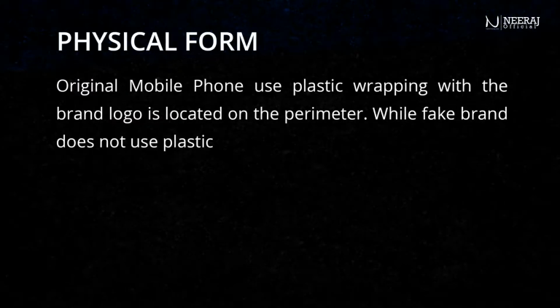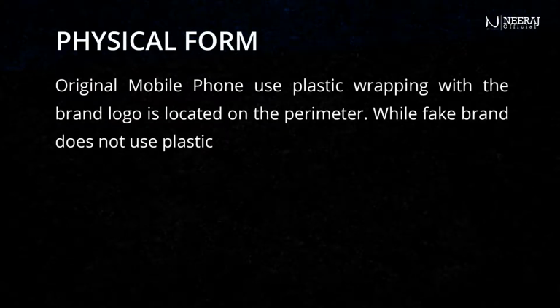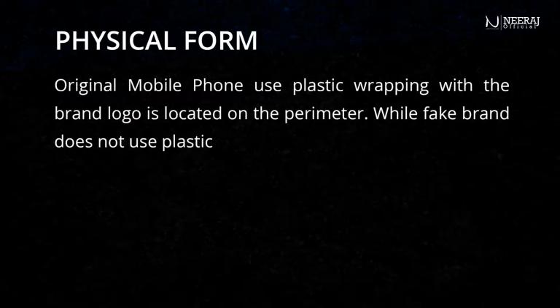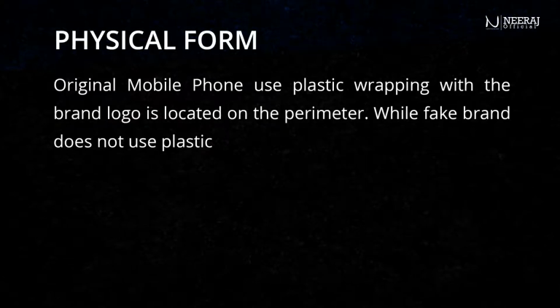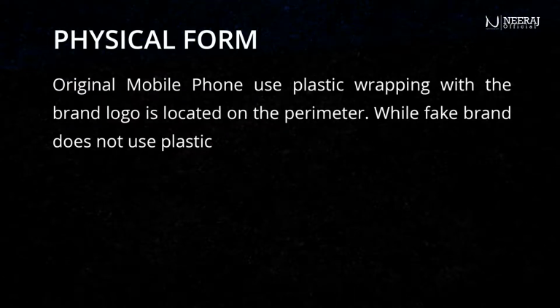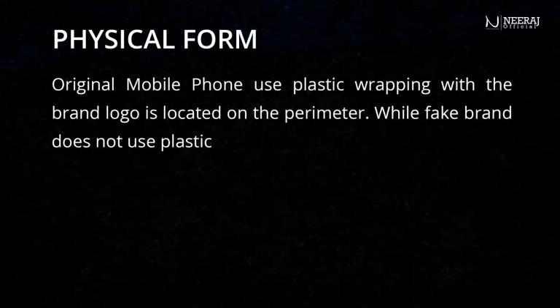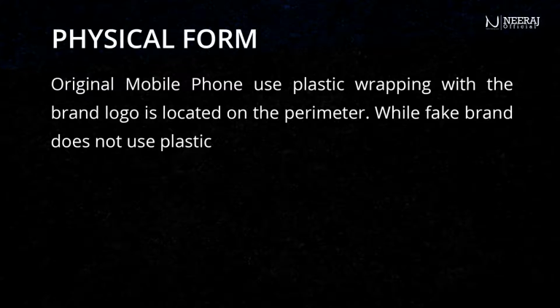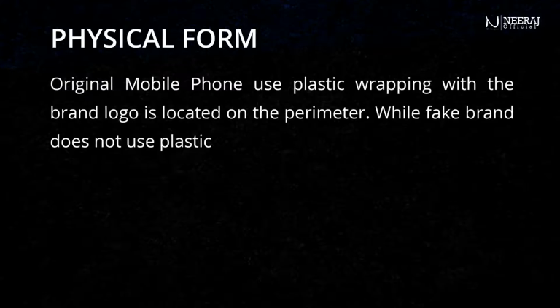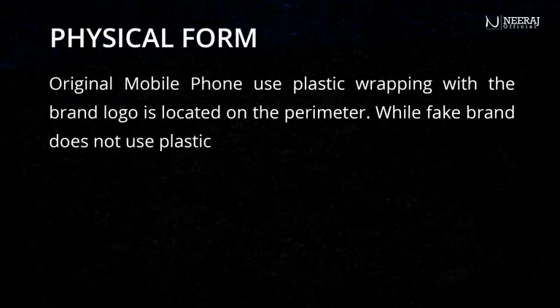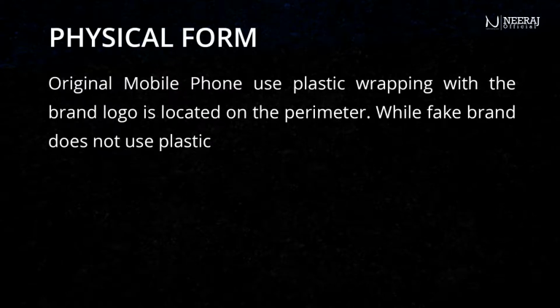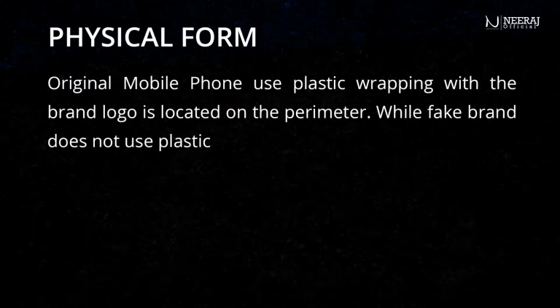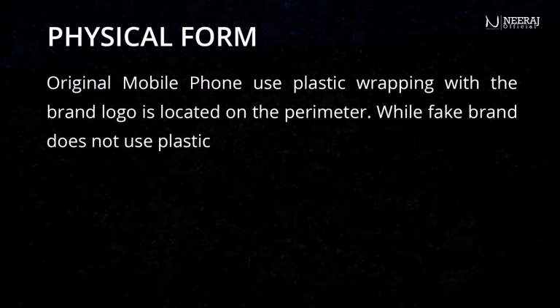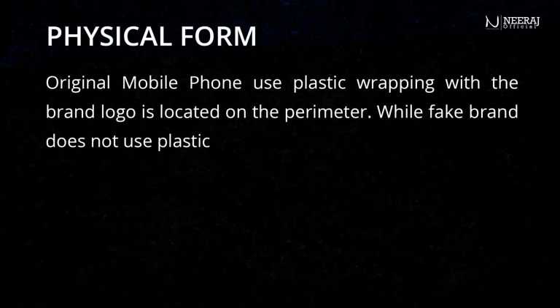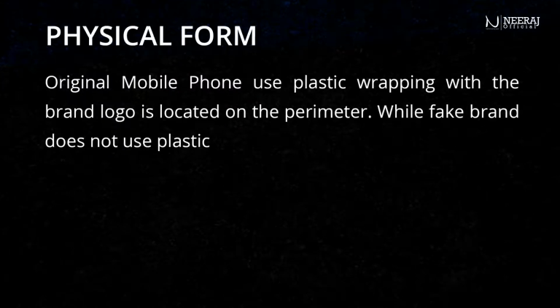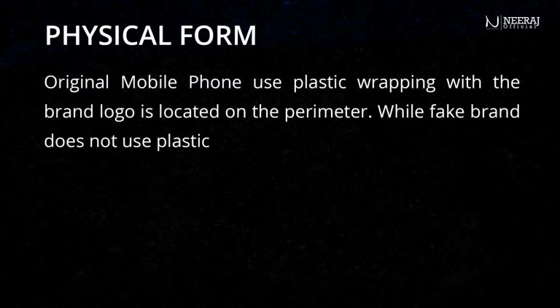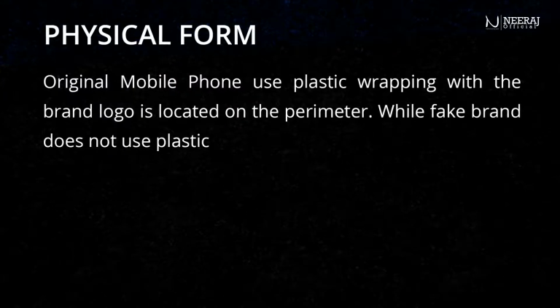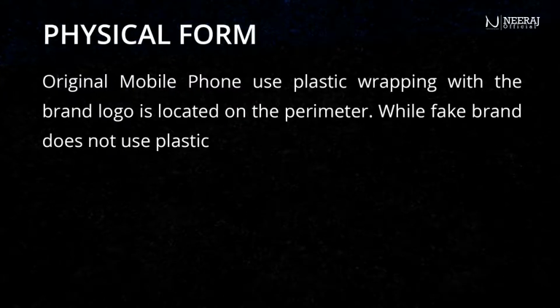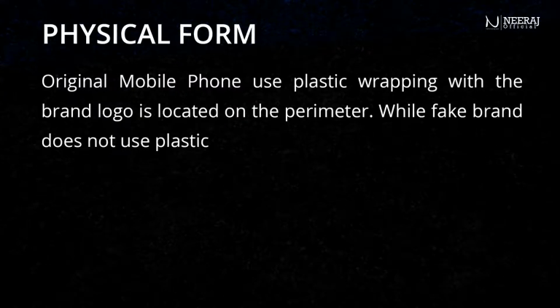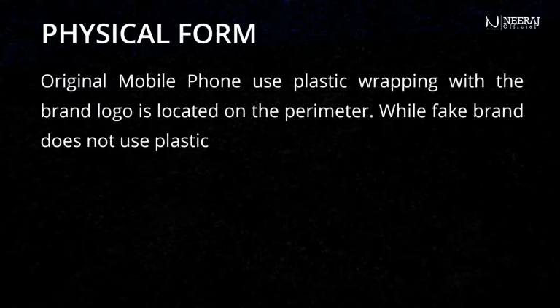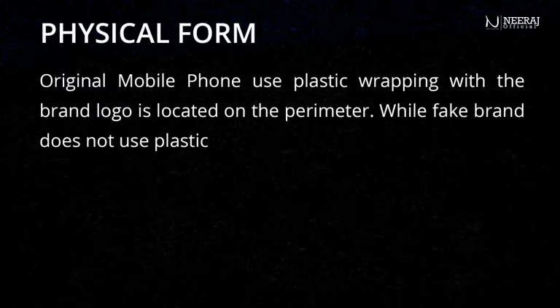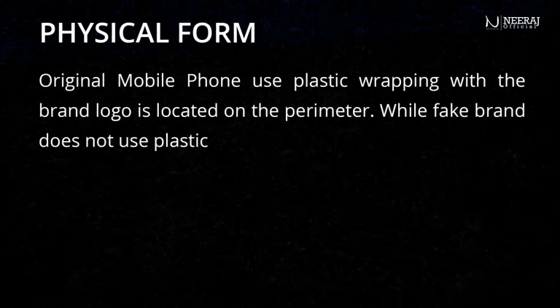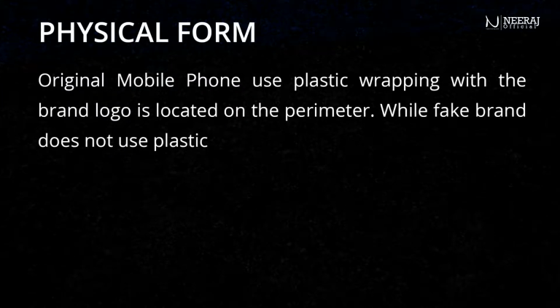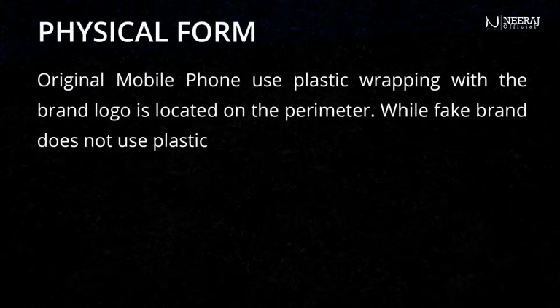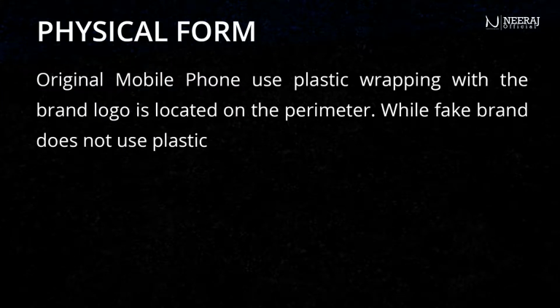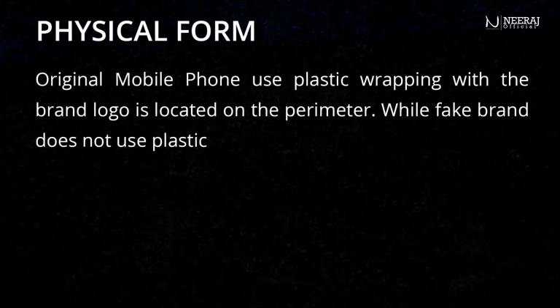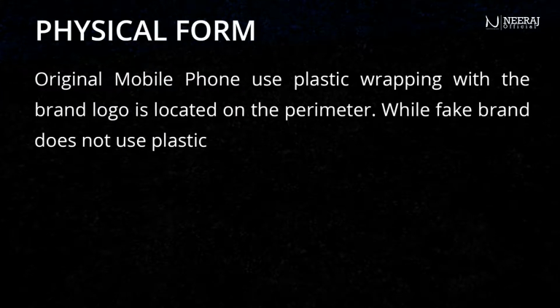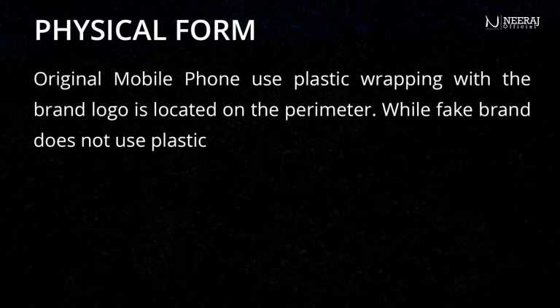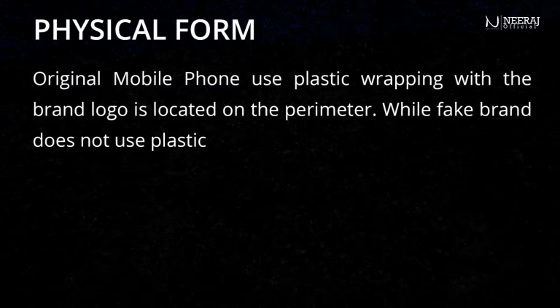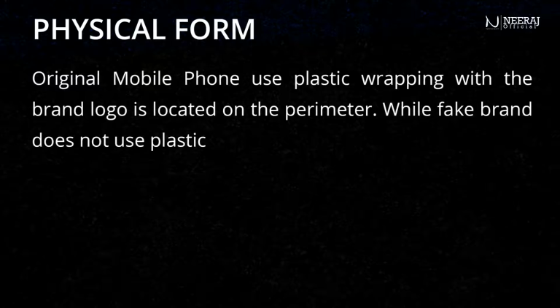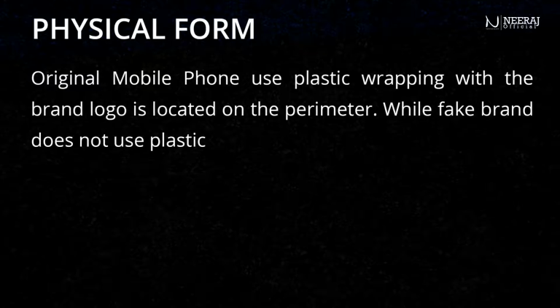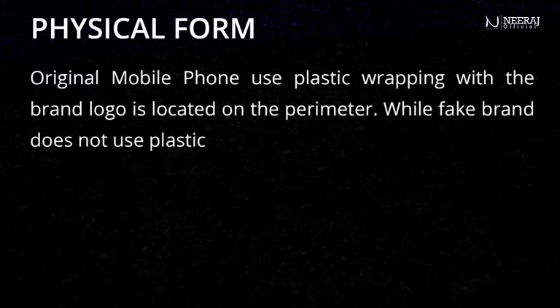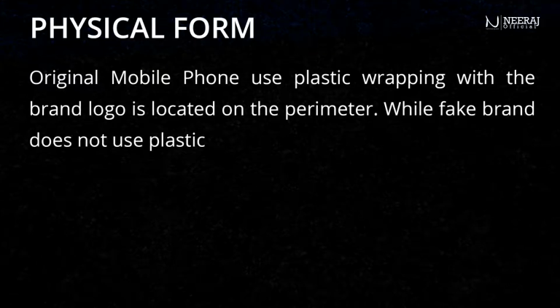Original mobile phones use plastic wrapping, but the brand logo is located on the perimeter. While fake brands do not use plastic wrapping.